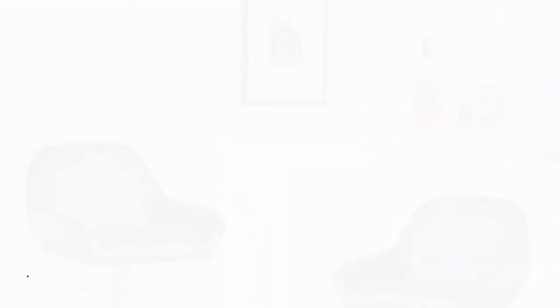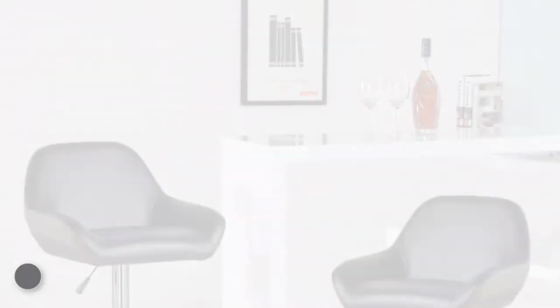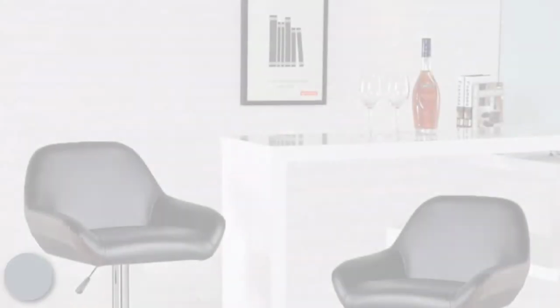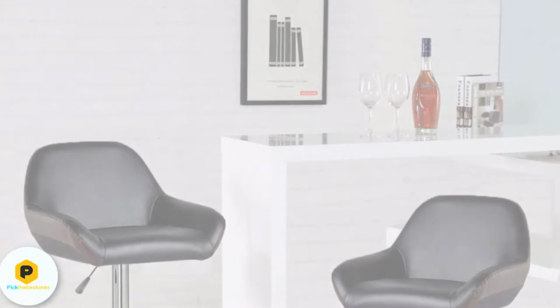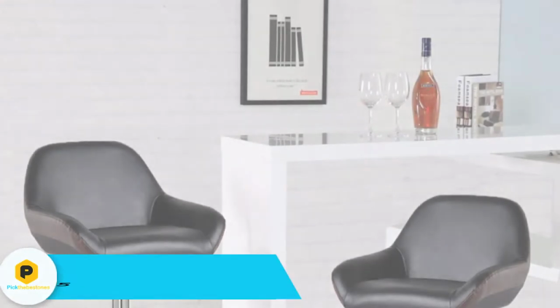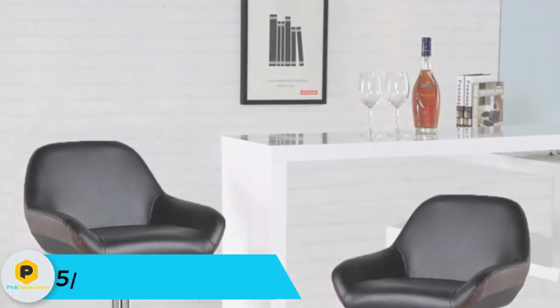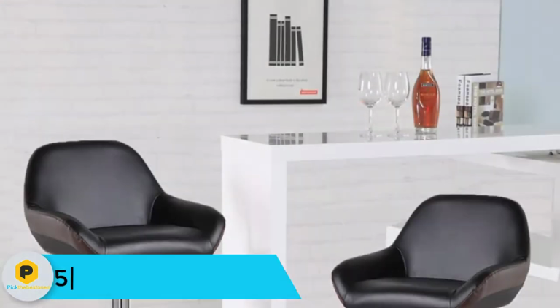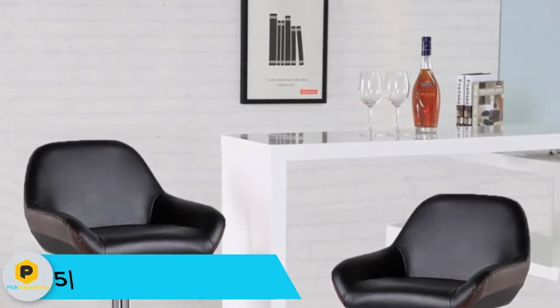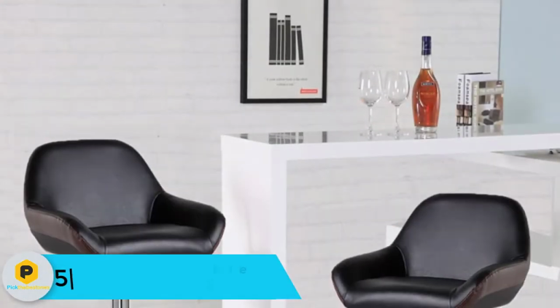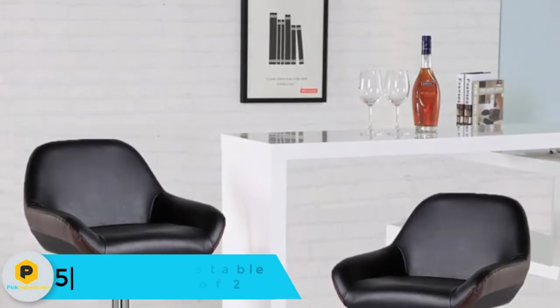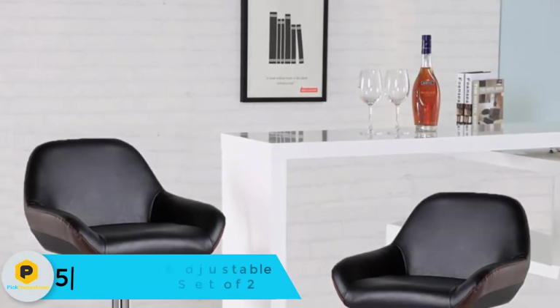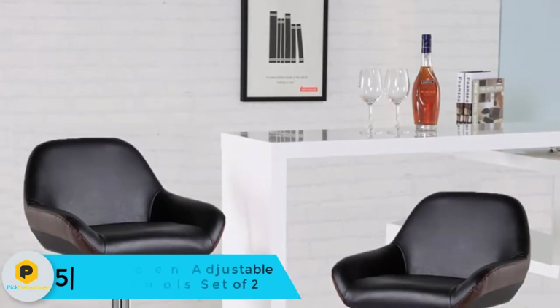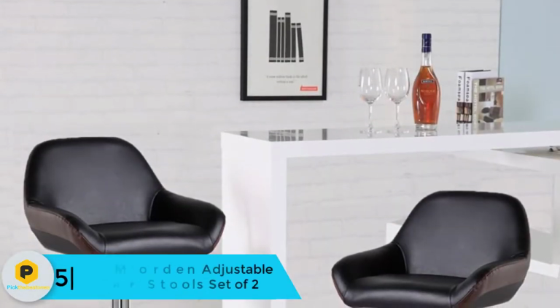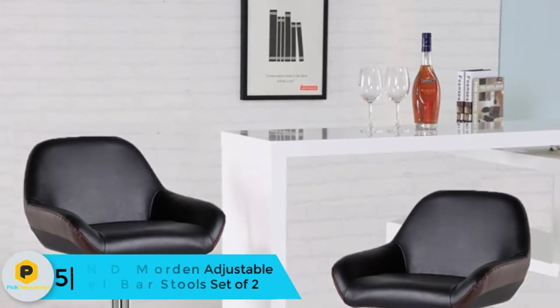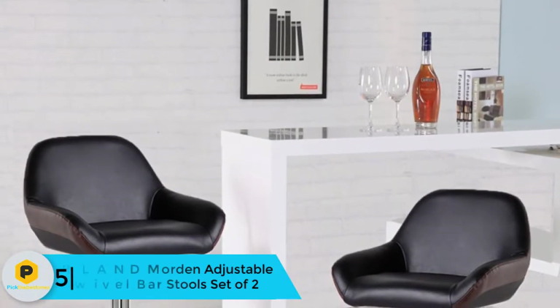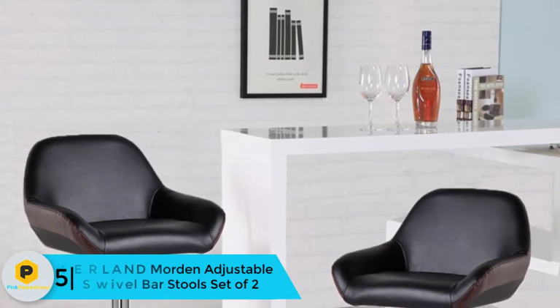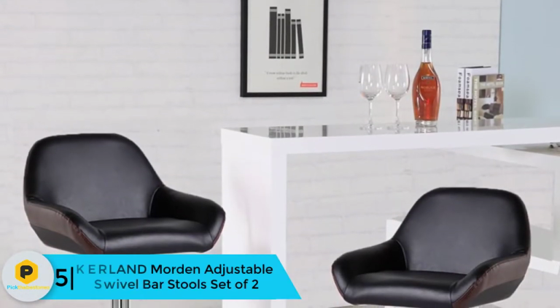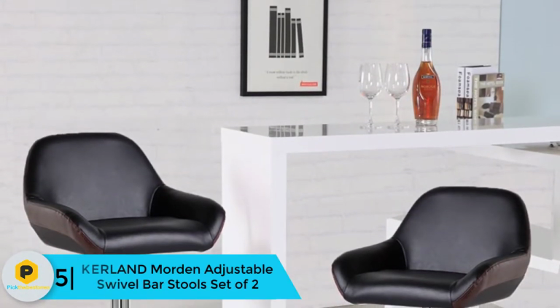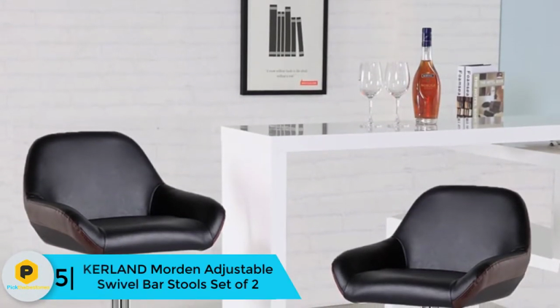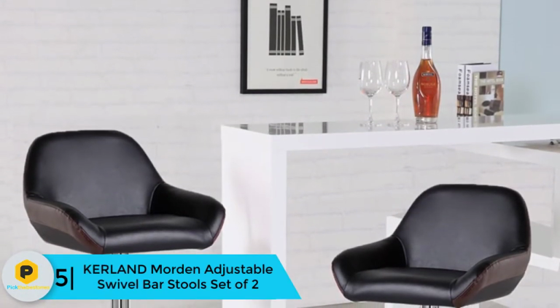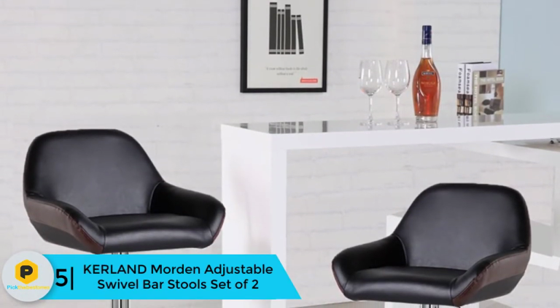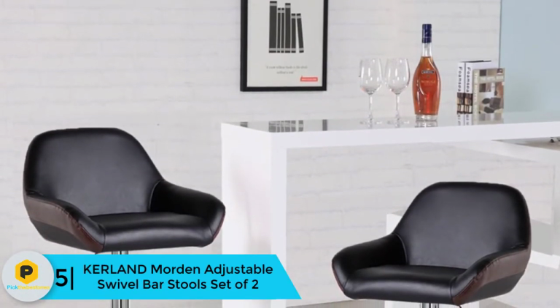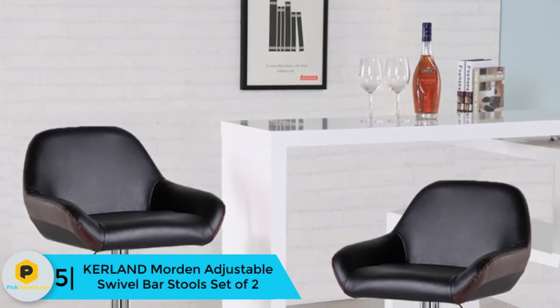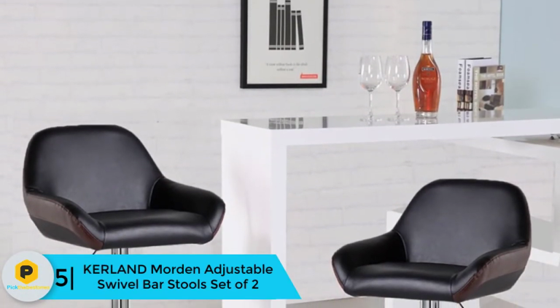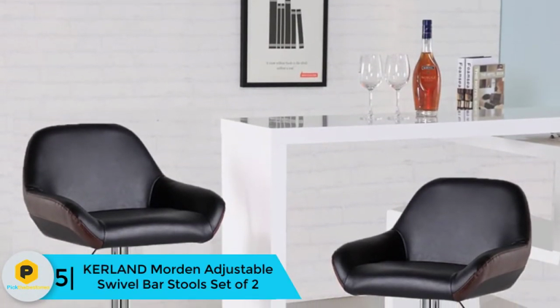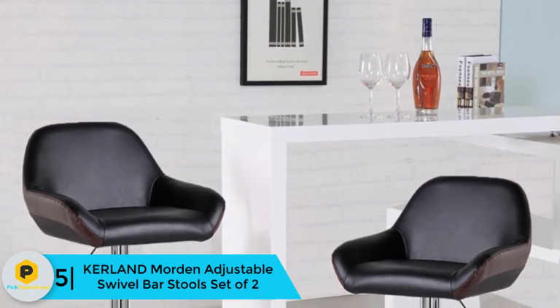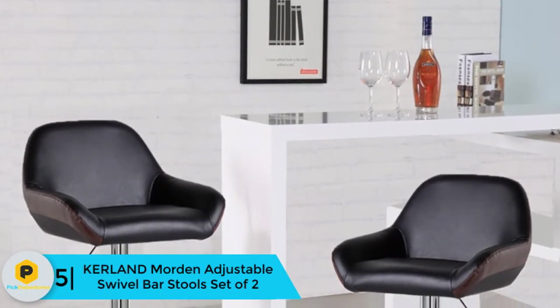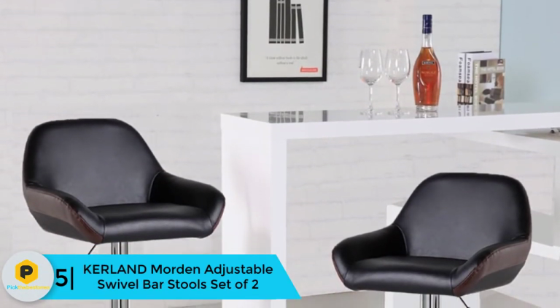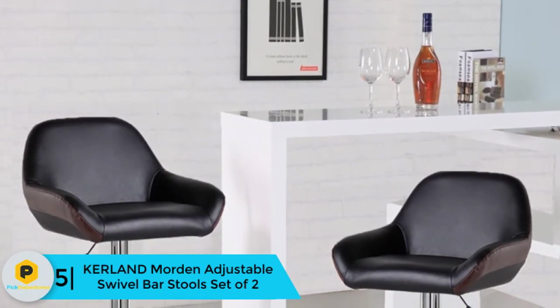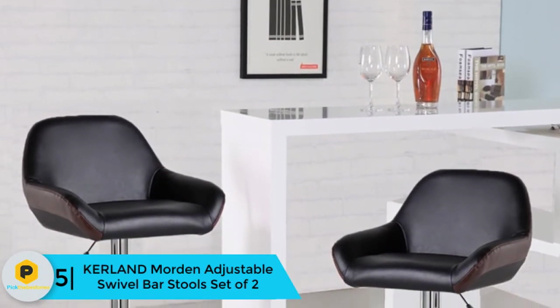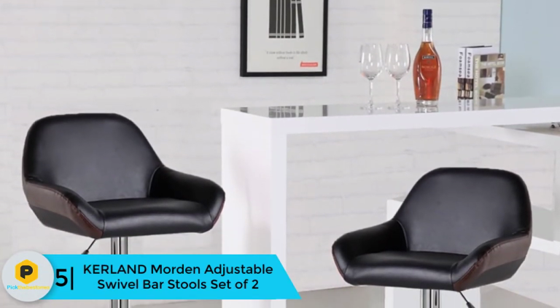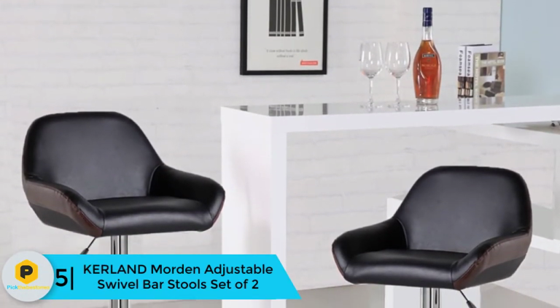Starting at number 5, we have the Curland Morton Adjustable Swivel Bar Stools, set of 2.